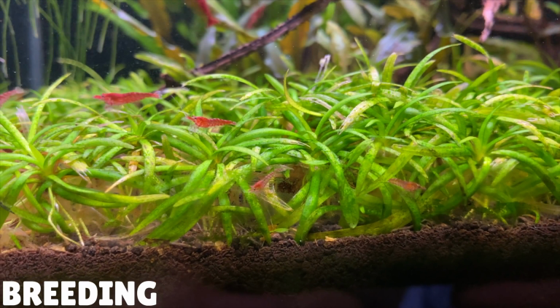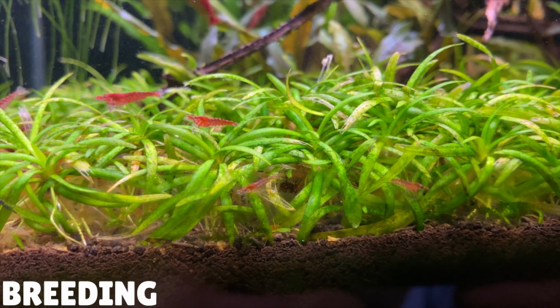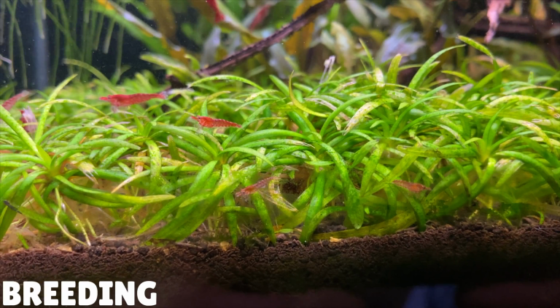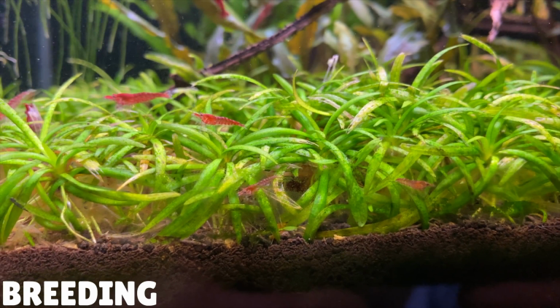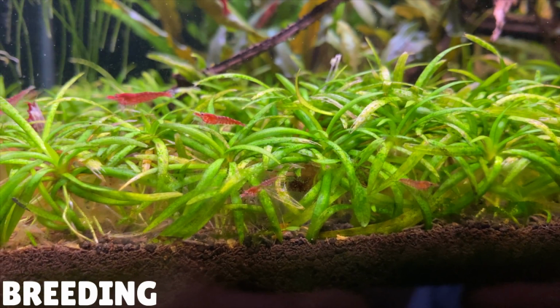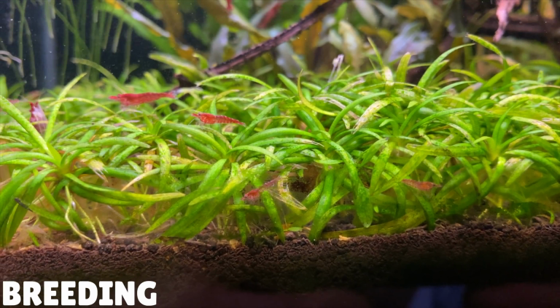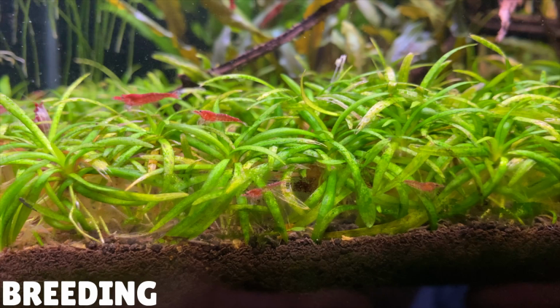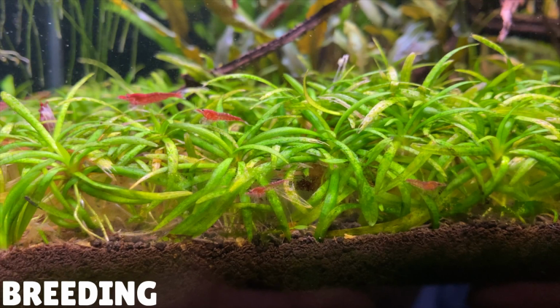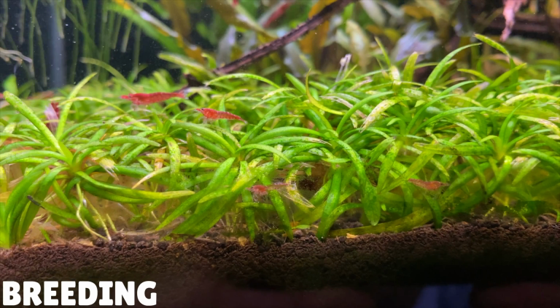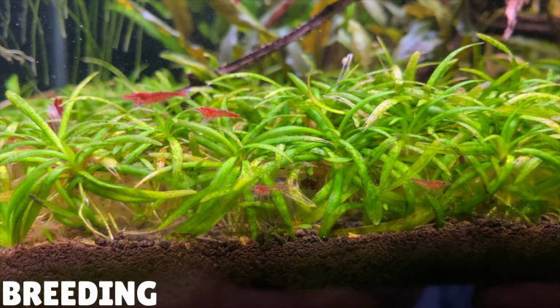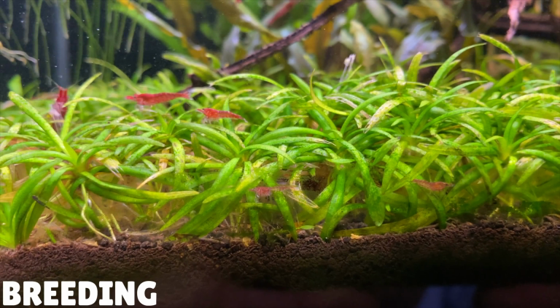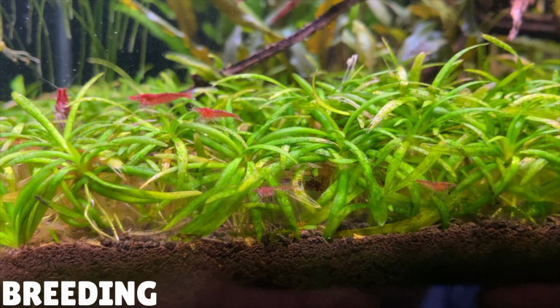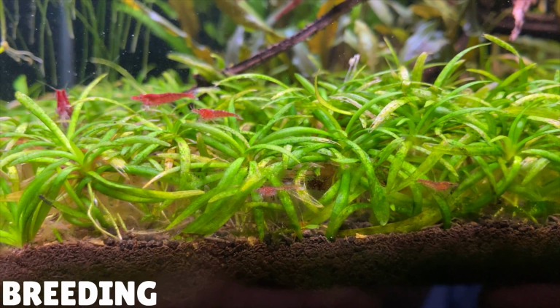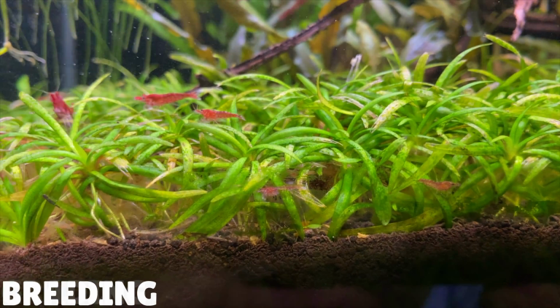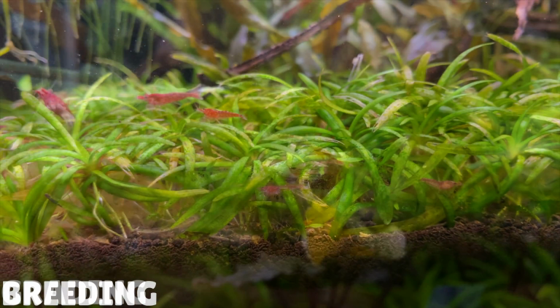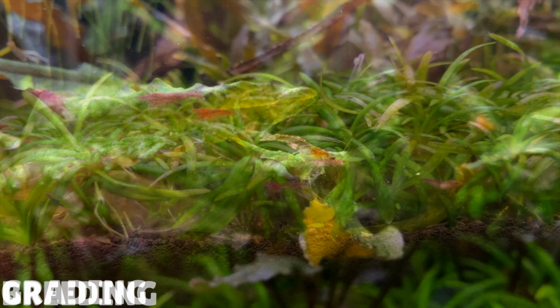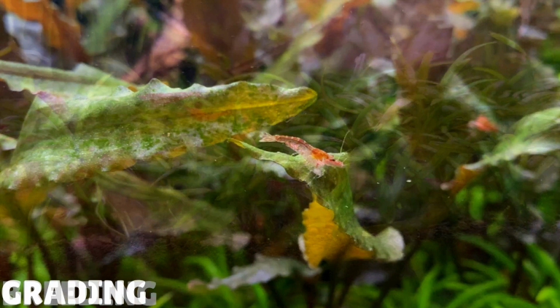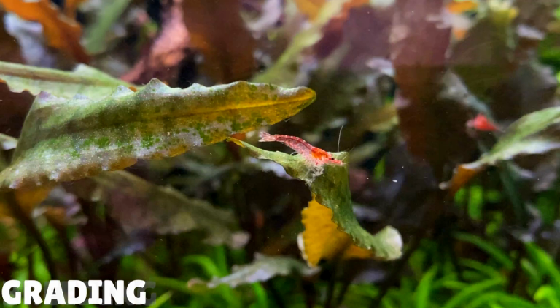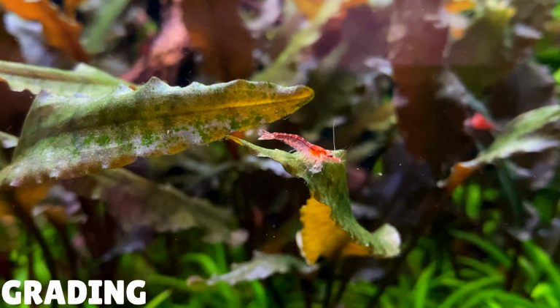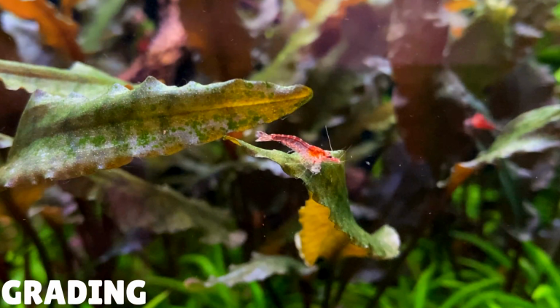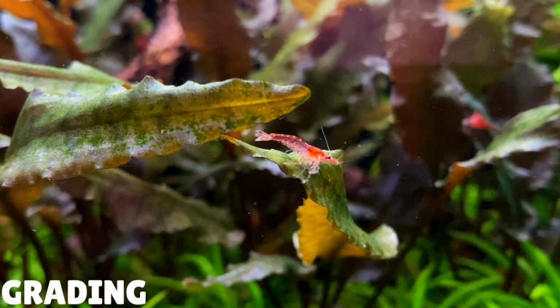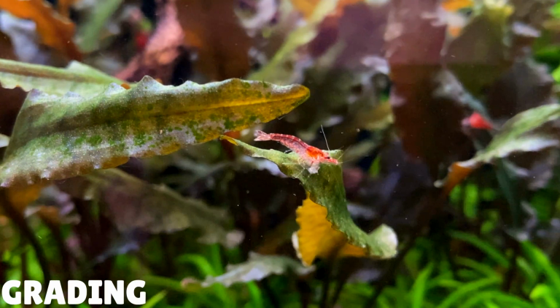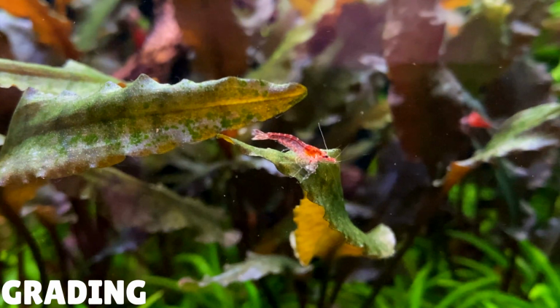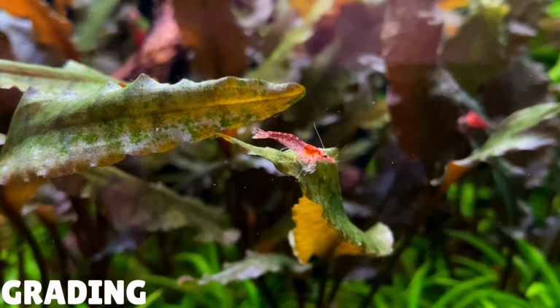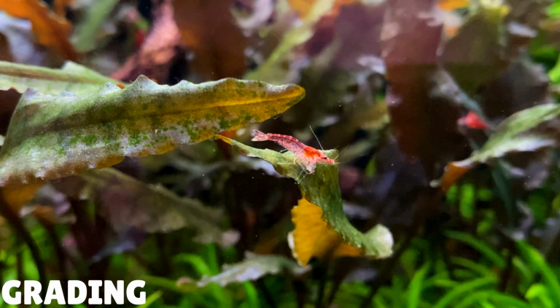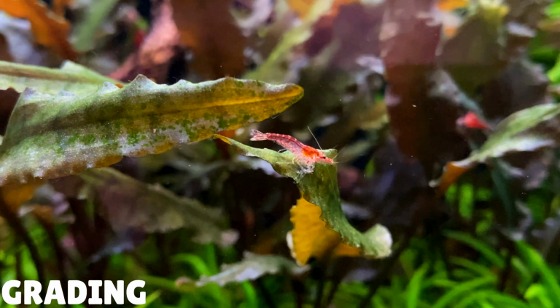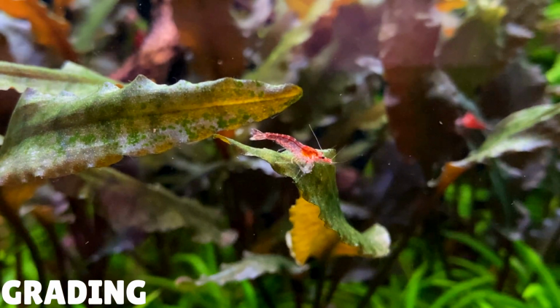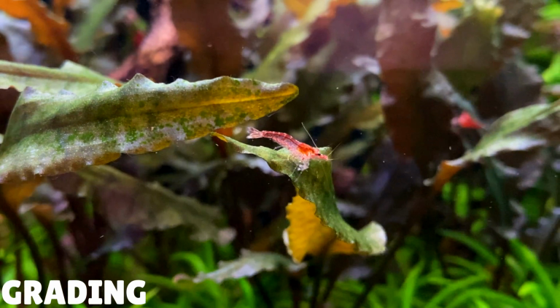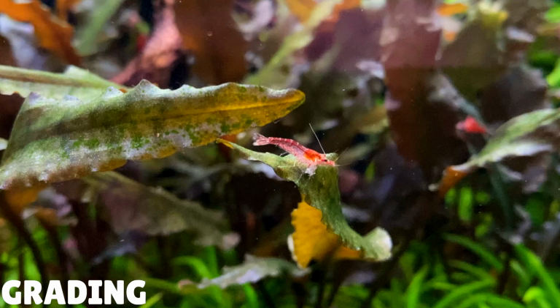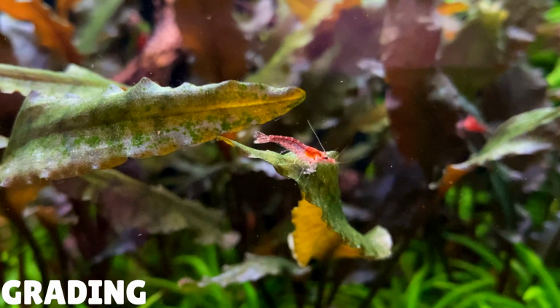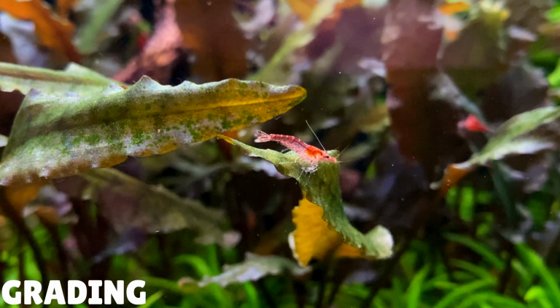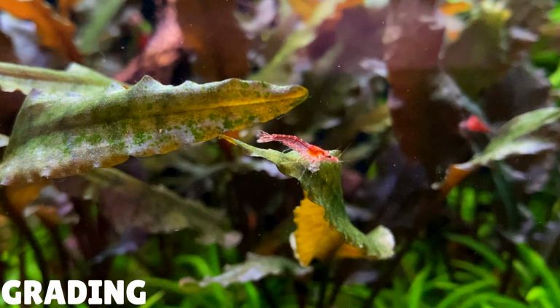The baby shrimp tend to hide away for about a month until they get to a size where they won't be eaten by other fish. Roughly after a month, they should get to about 1 cm in length, and between 4–6 months they'll reach adulthood and be fully formed cherry shrimp.